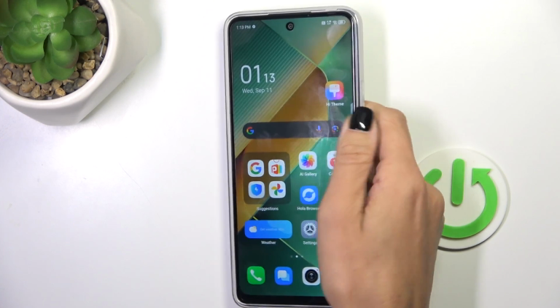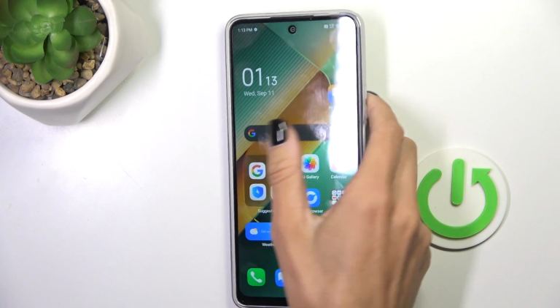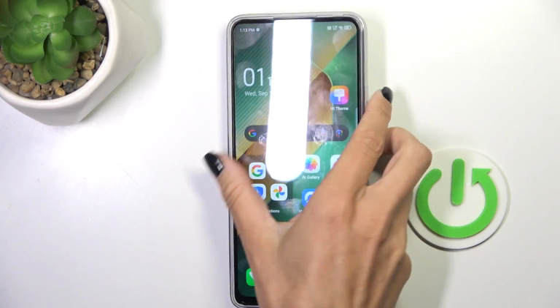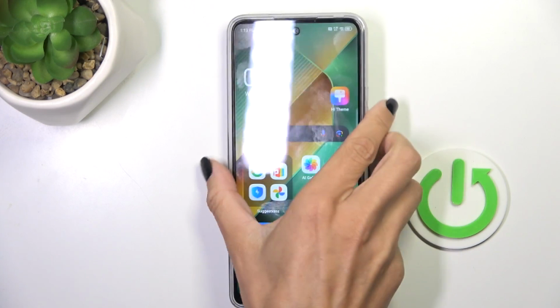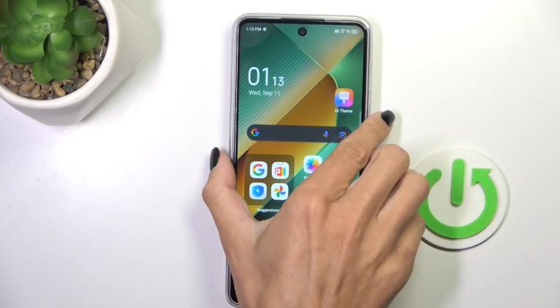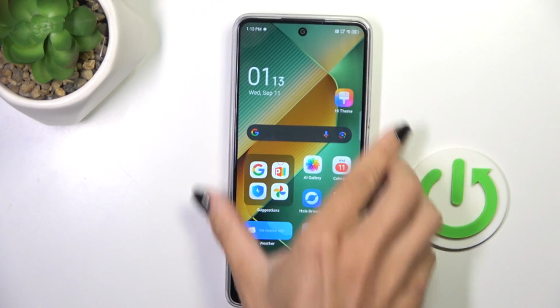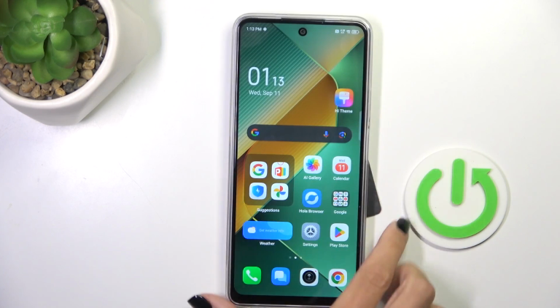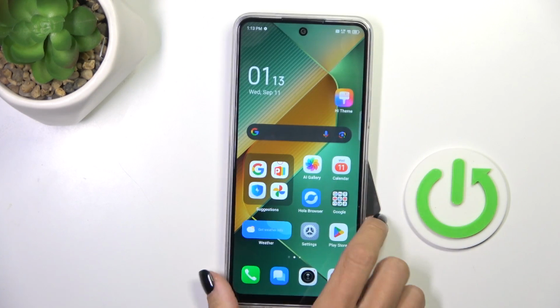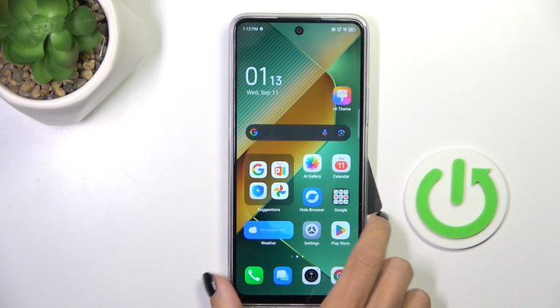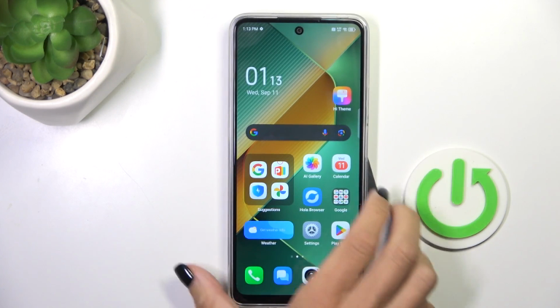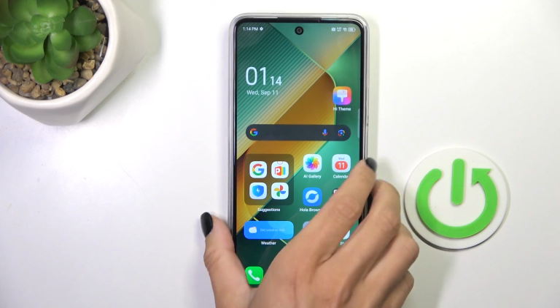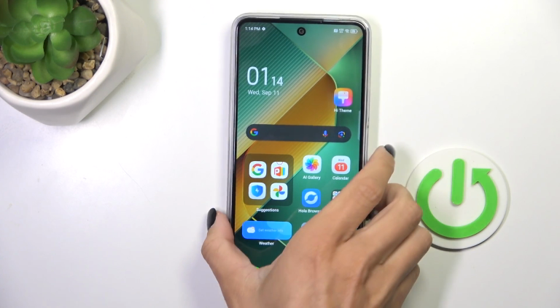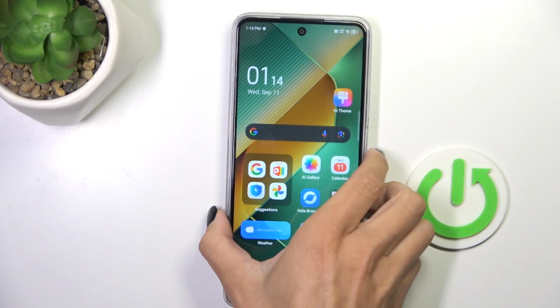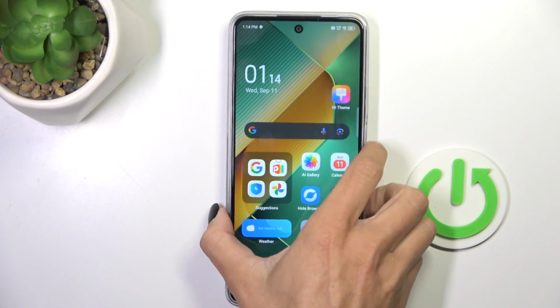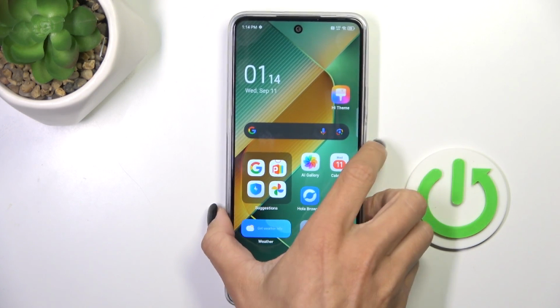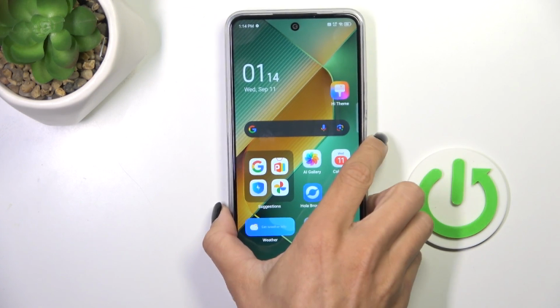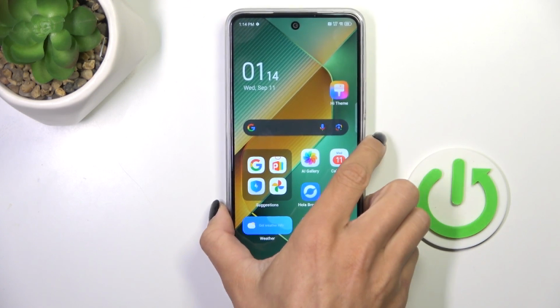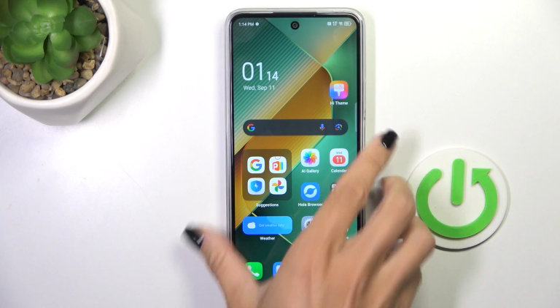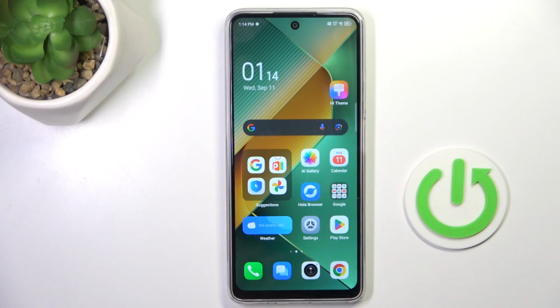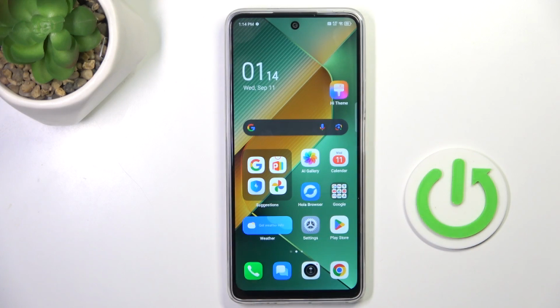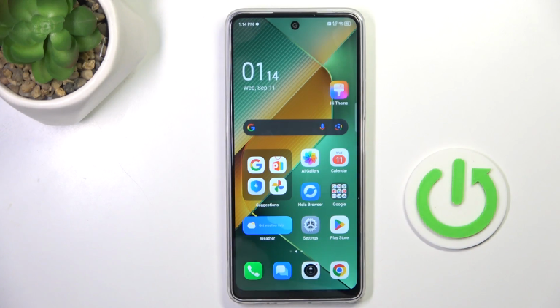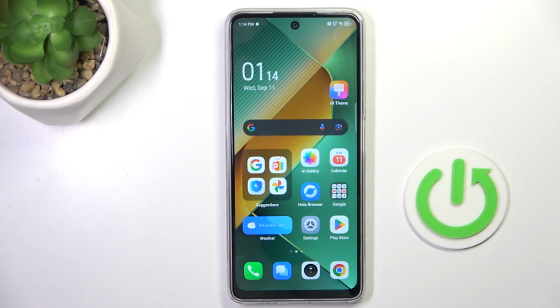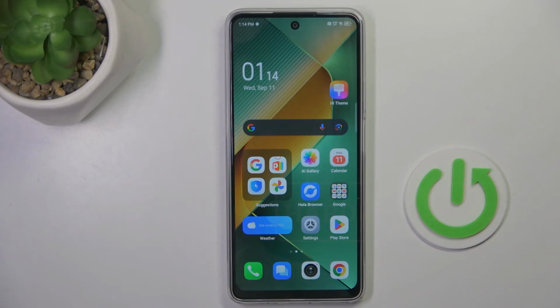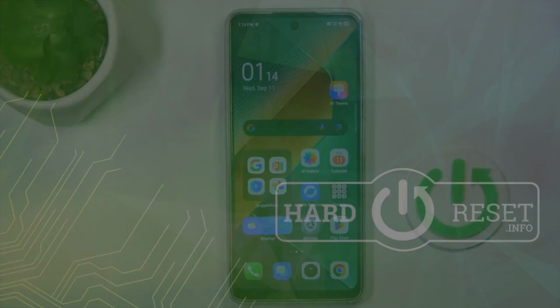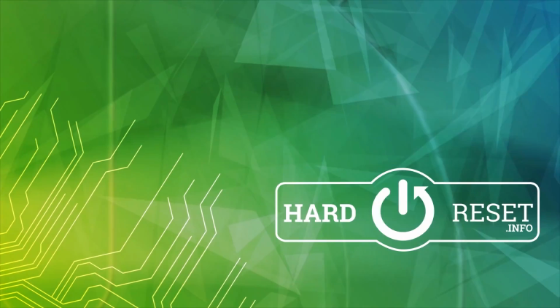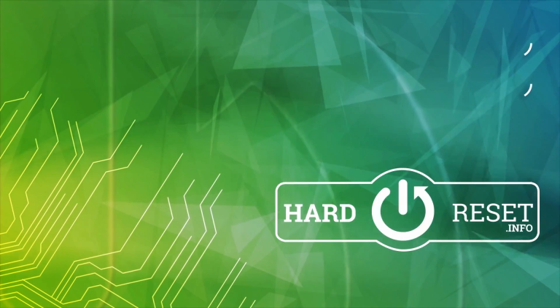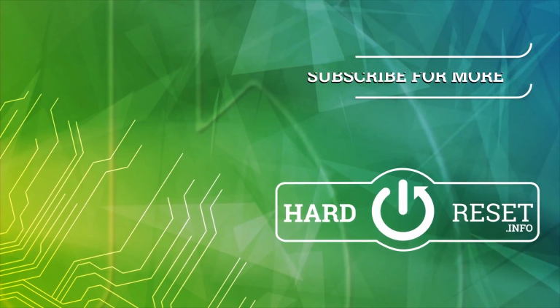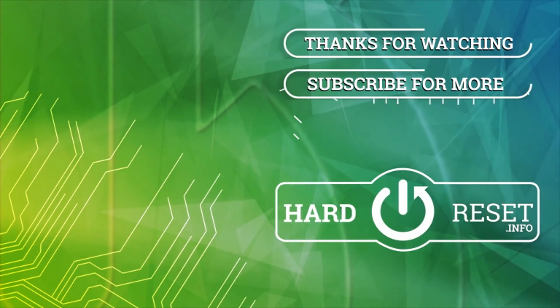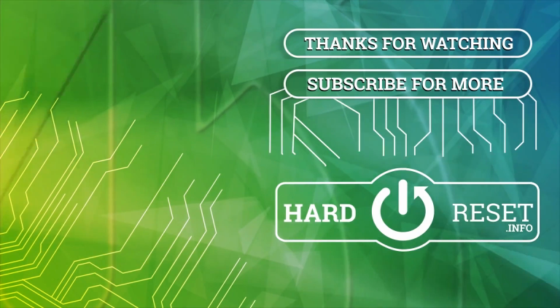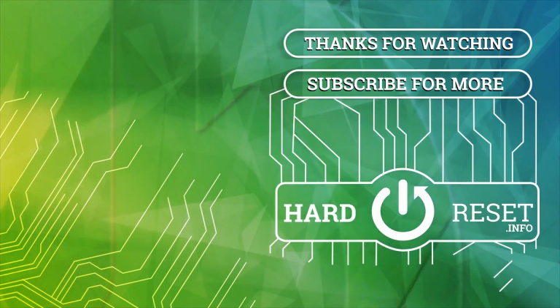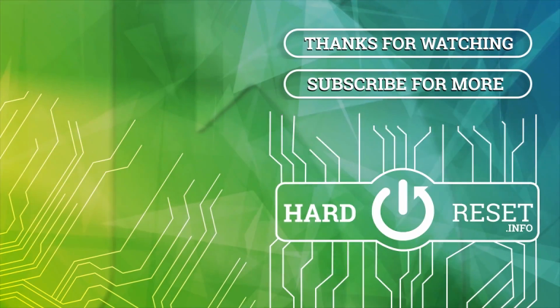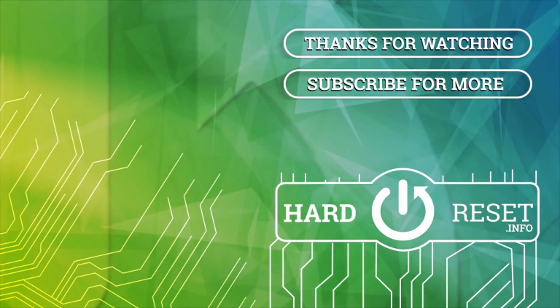Thank you for watching. Please subscribe to our channel and leave a thumbs up. Thank you.